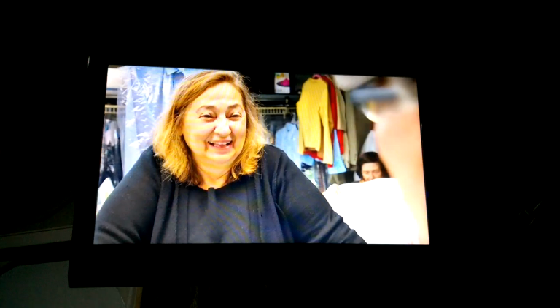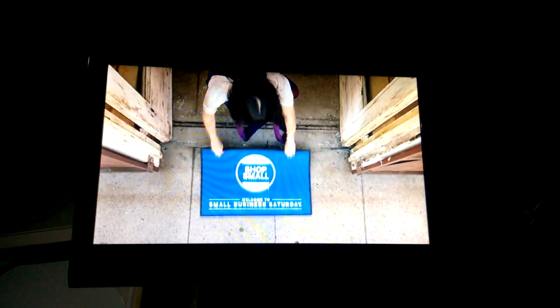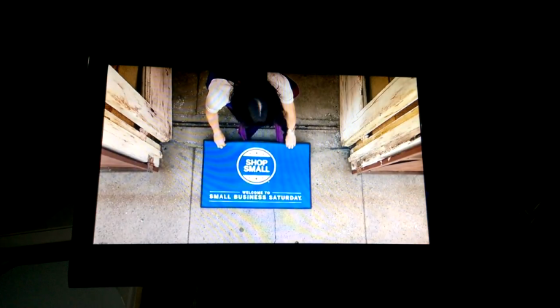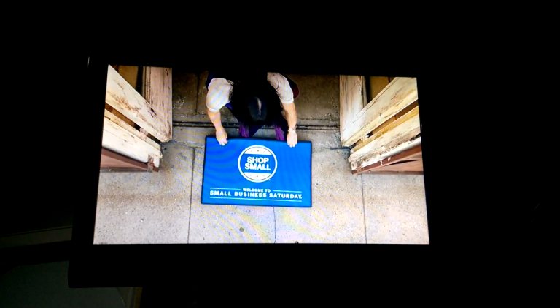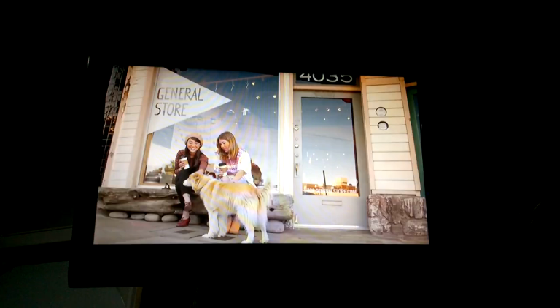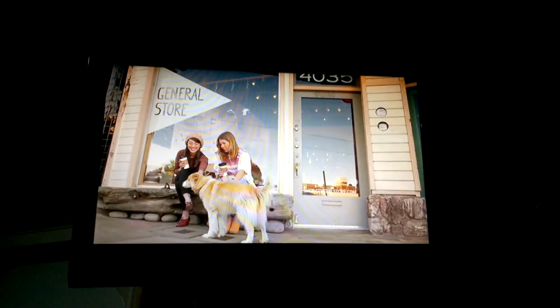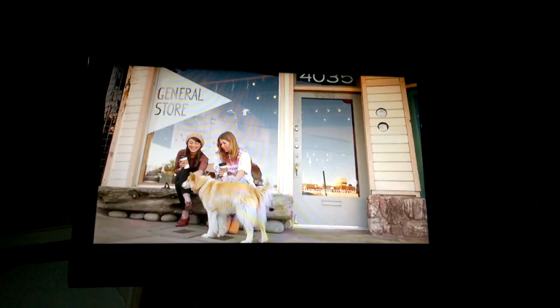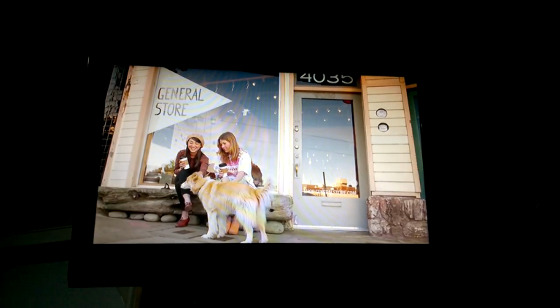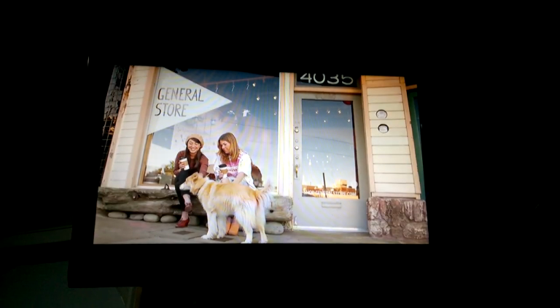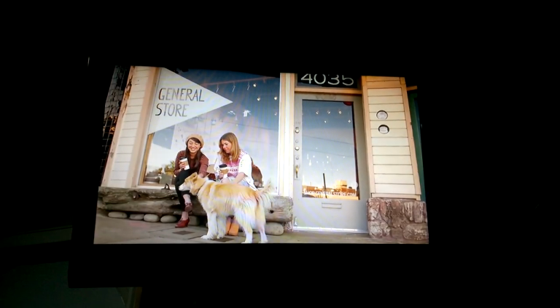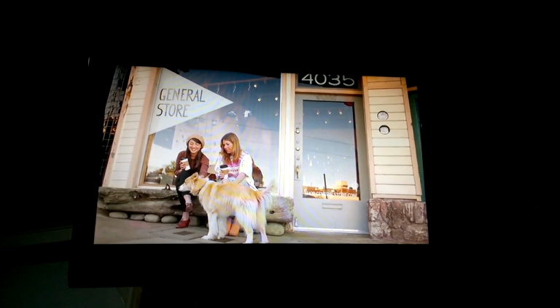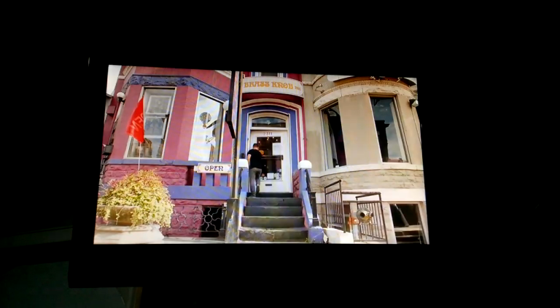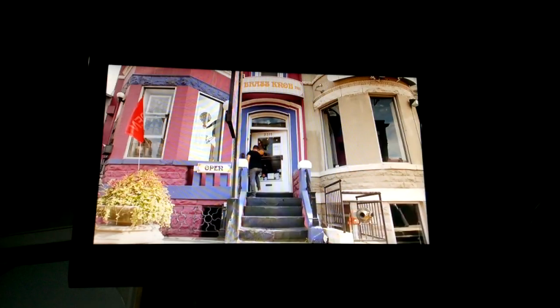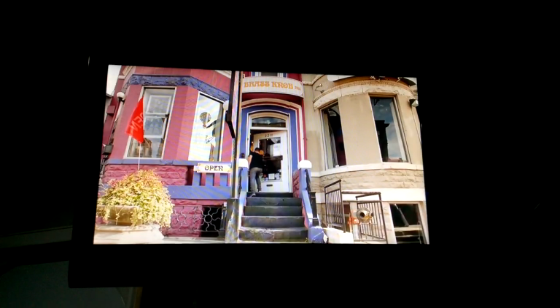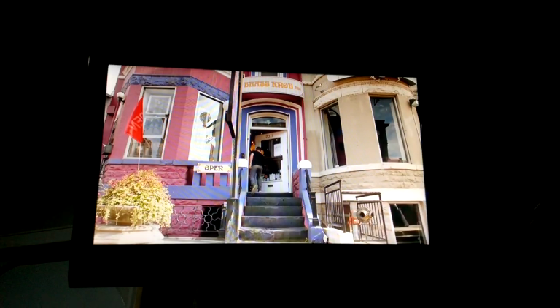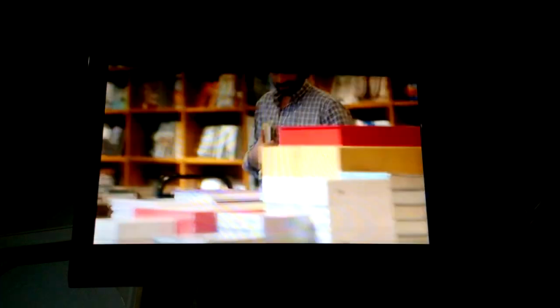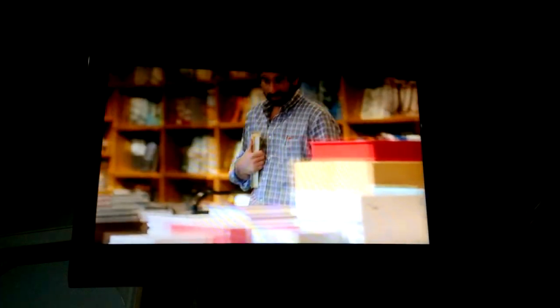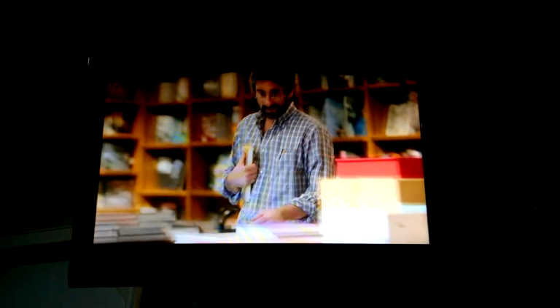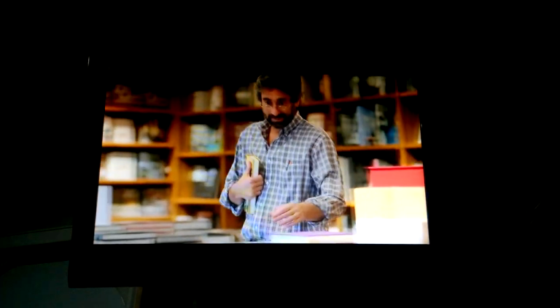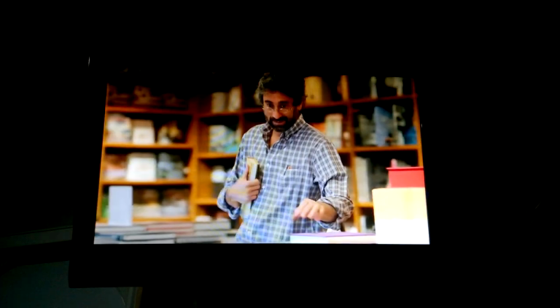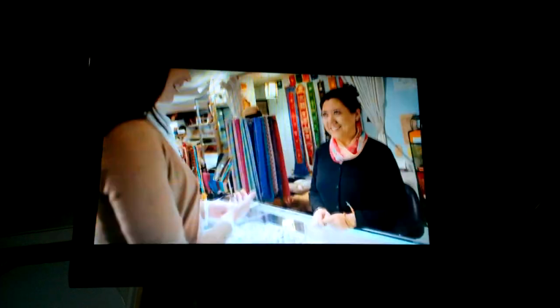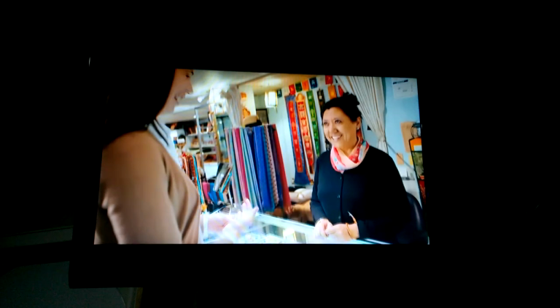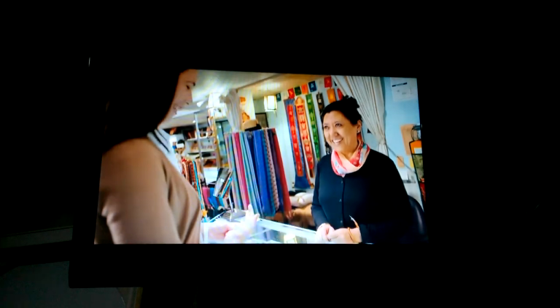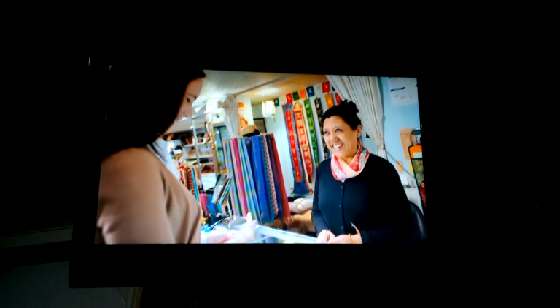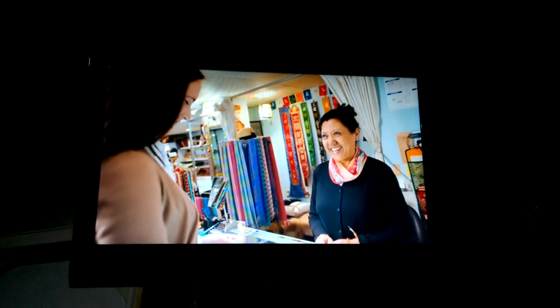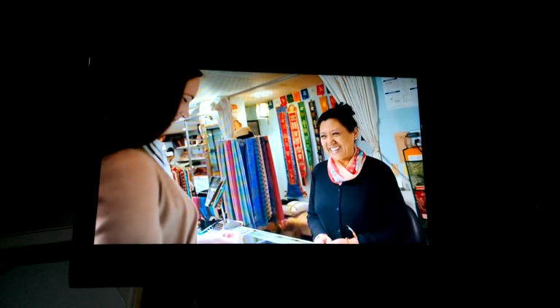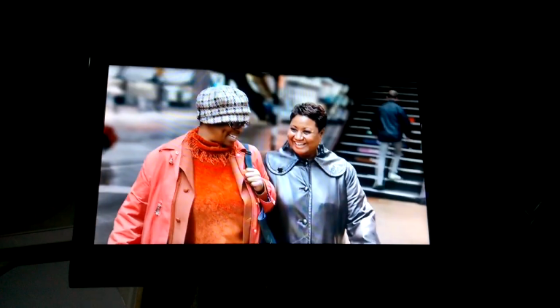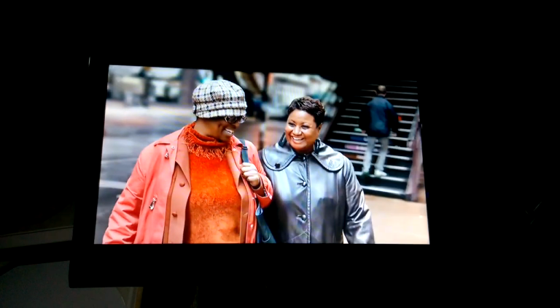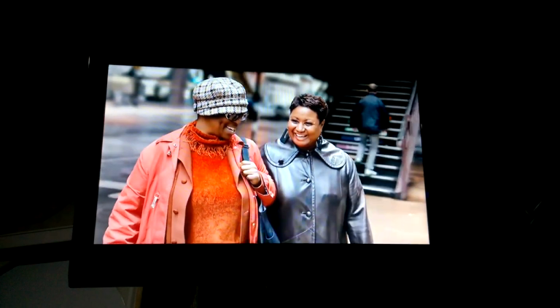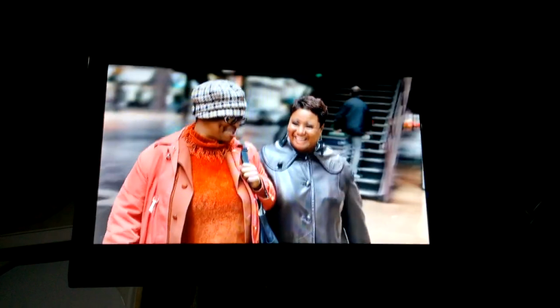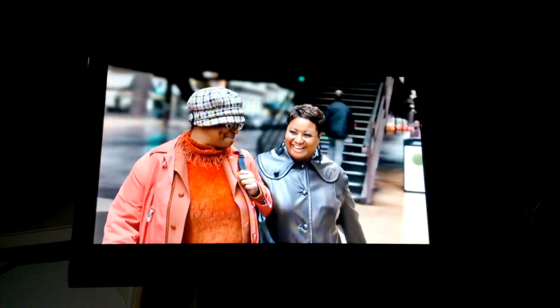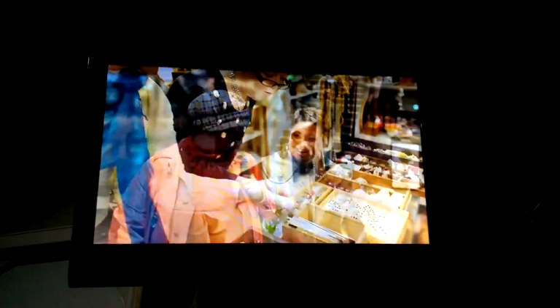Hey everybody, I just wanted to do a quick demo on how to get sound through your speakers on the Jensen unit. It's pretty easy.